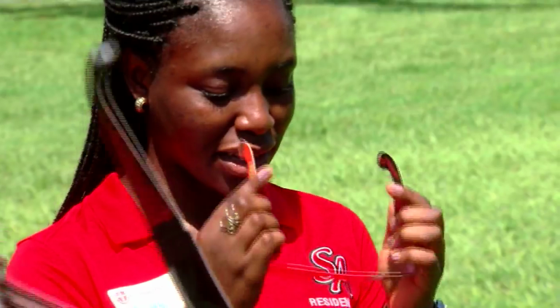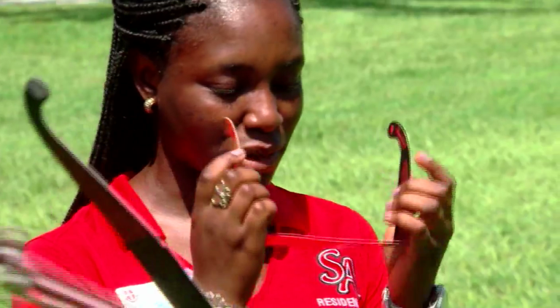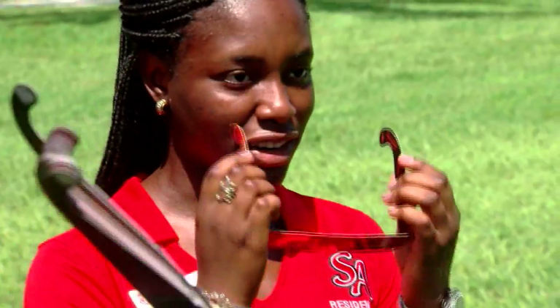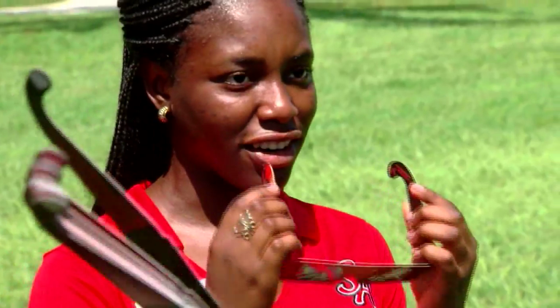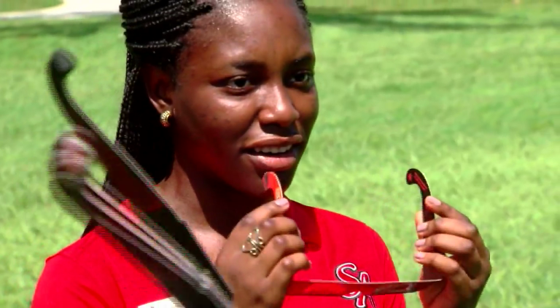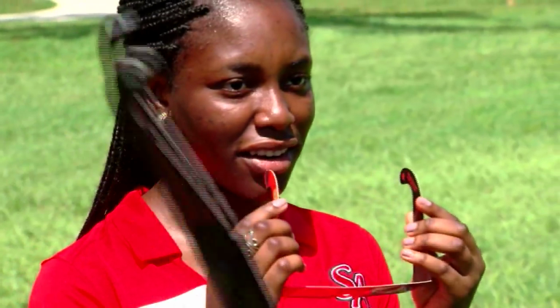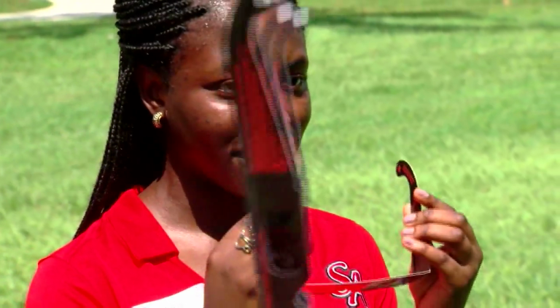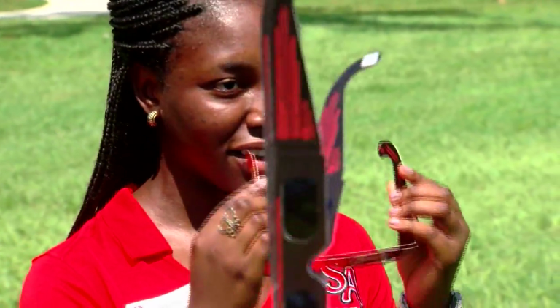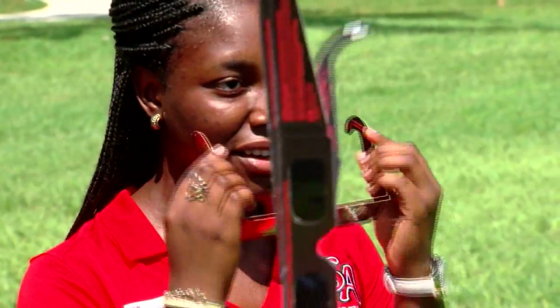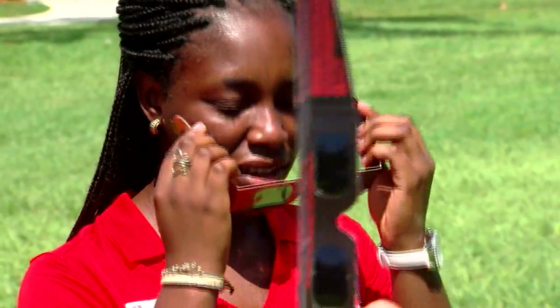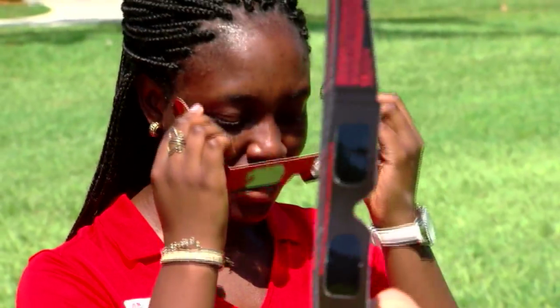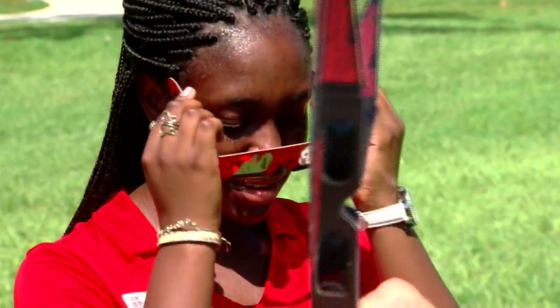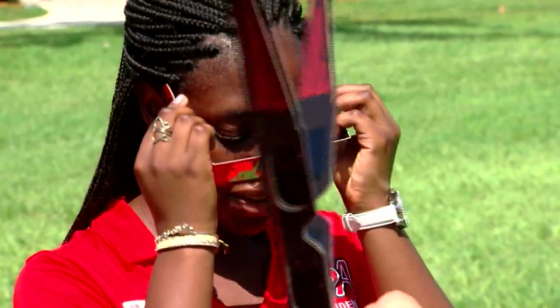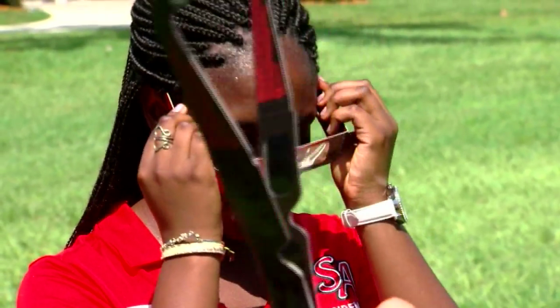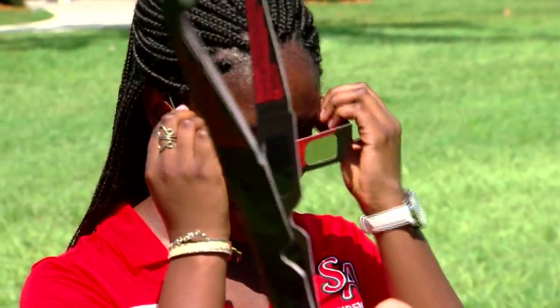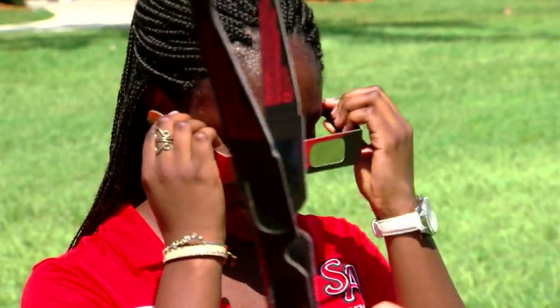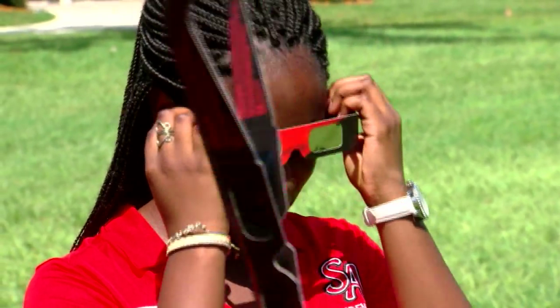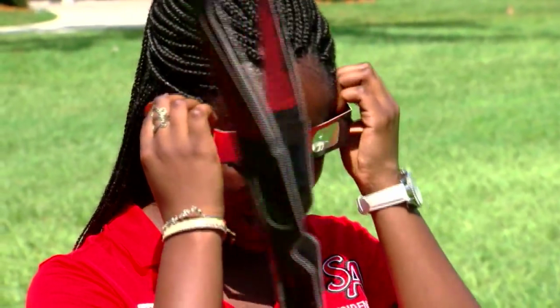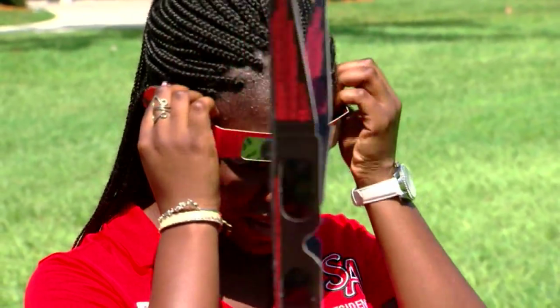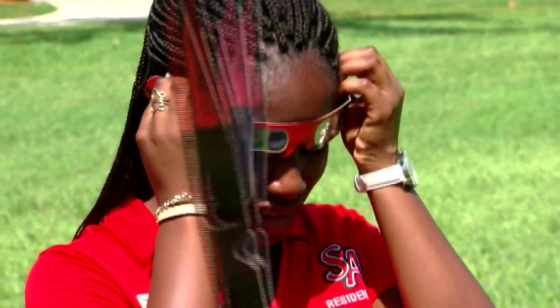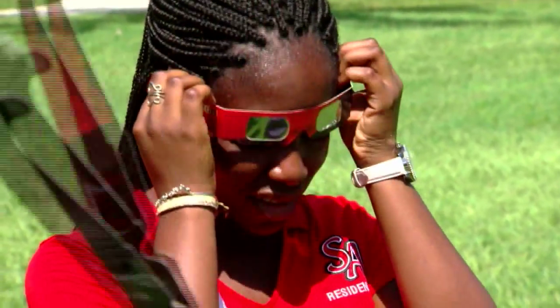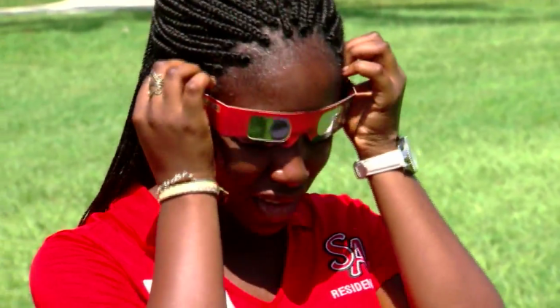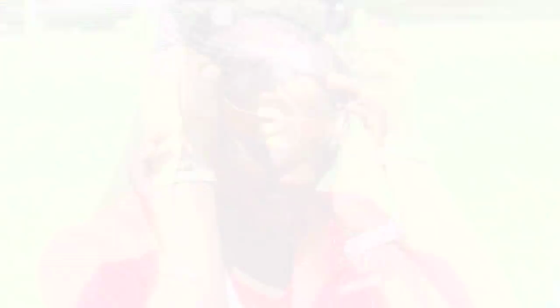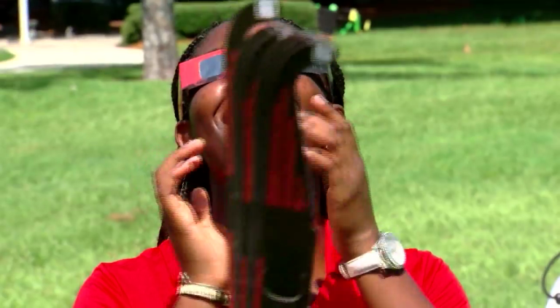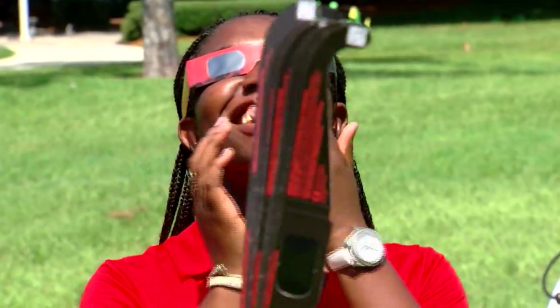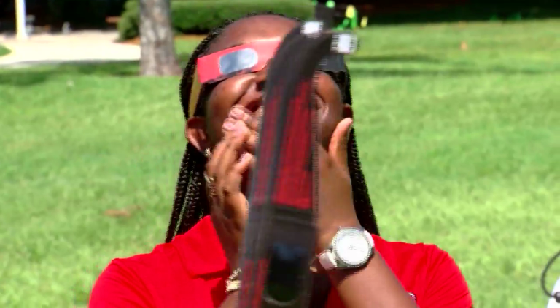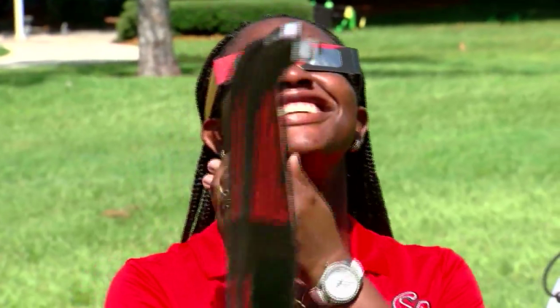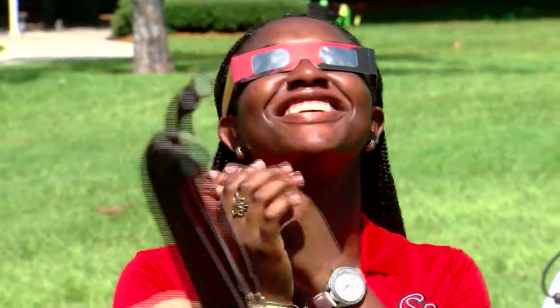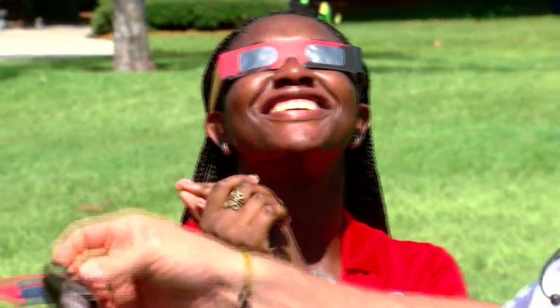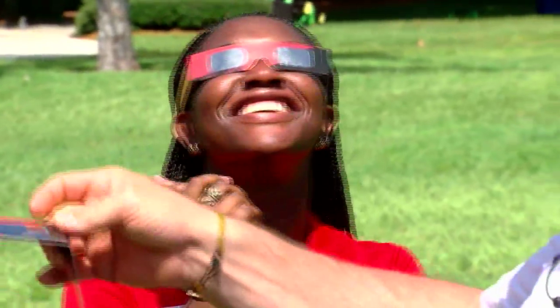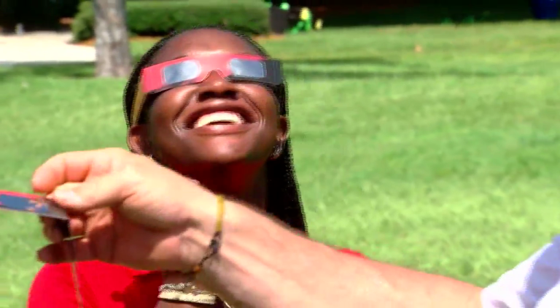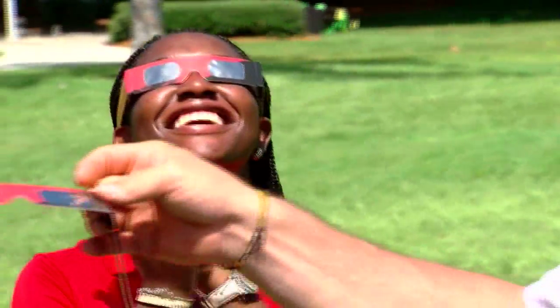Put it on? Yeah, just put it on, take a look and see if you can see the sun. Oh, that's so cool. Isn't that cool?